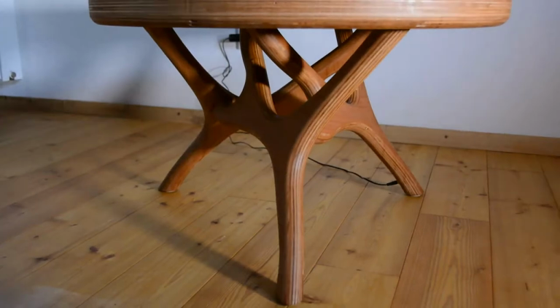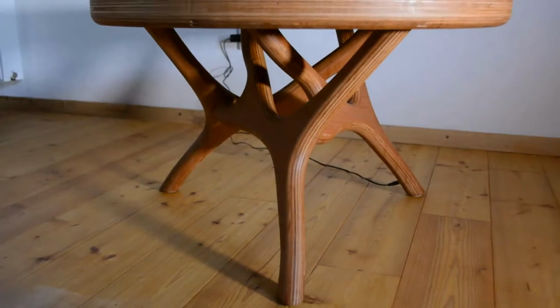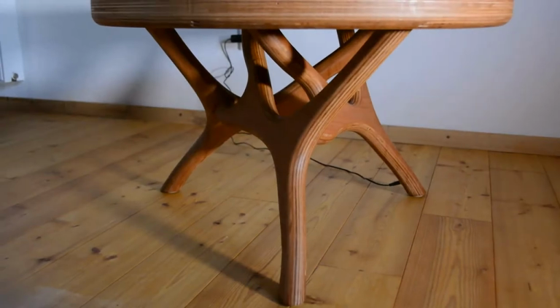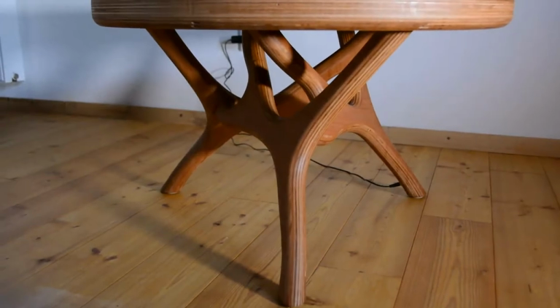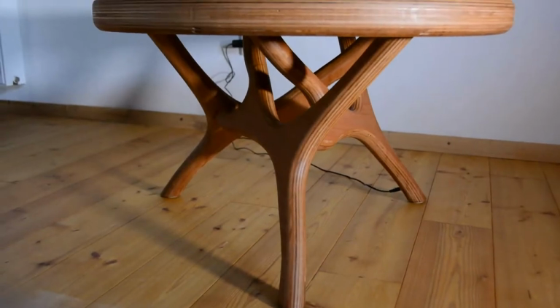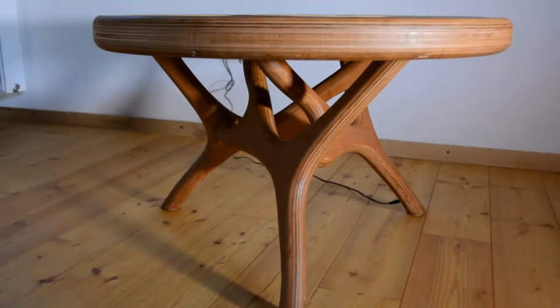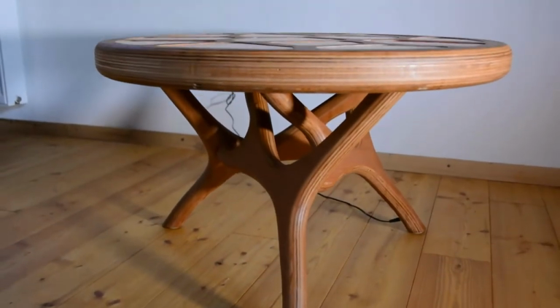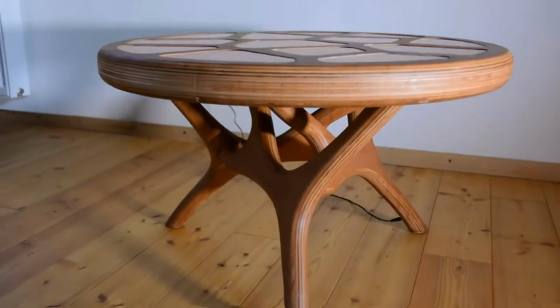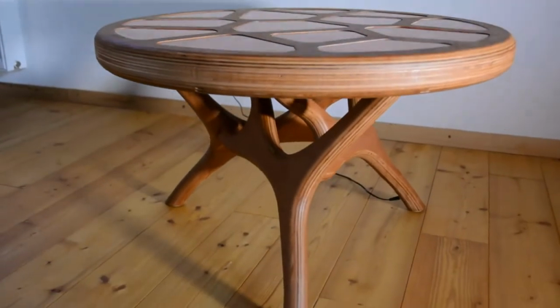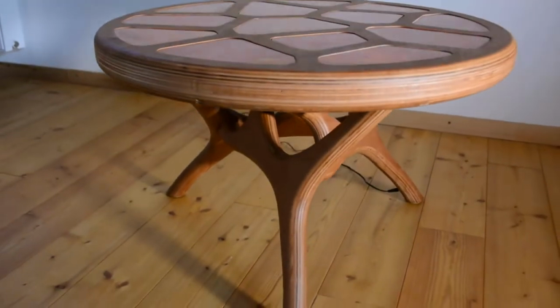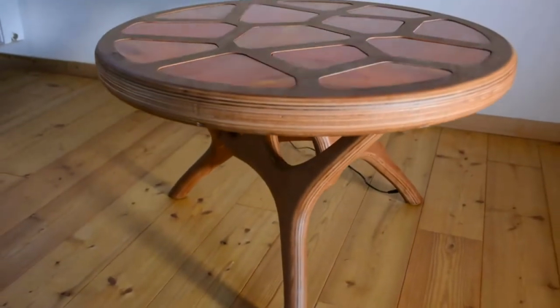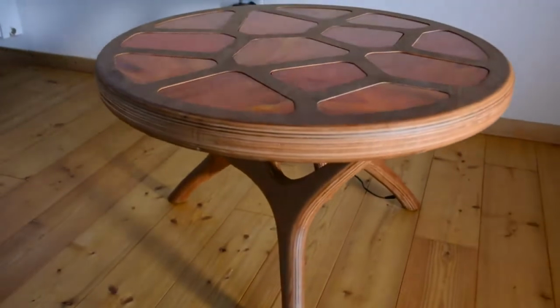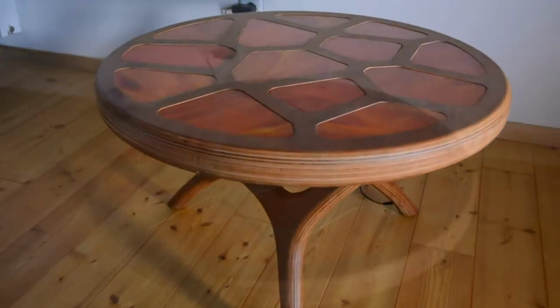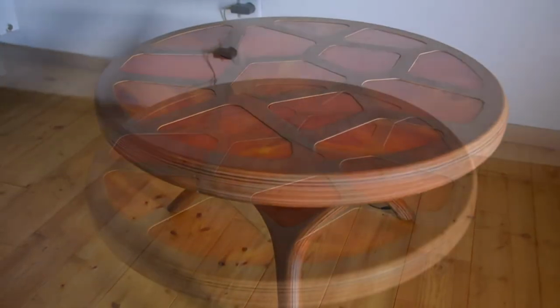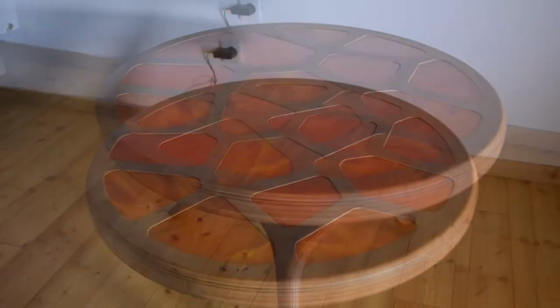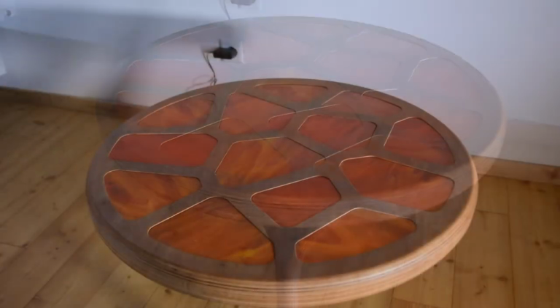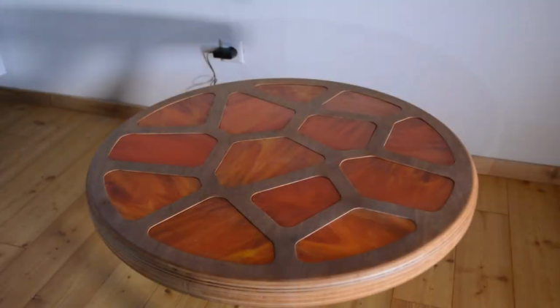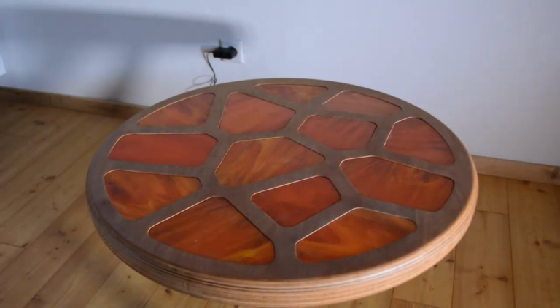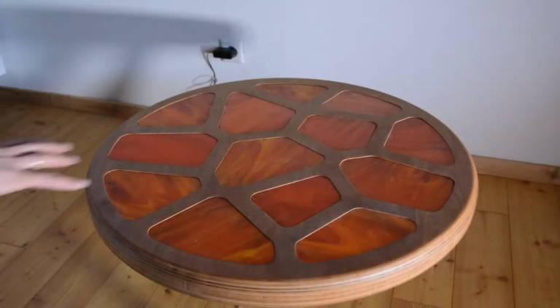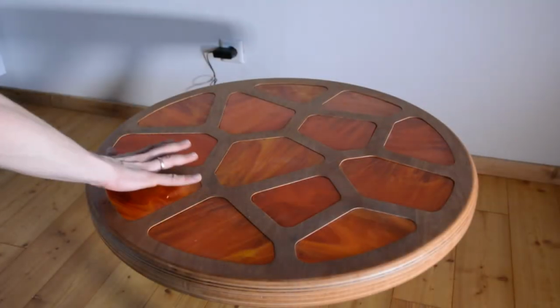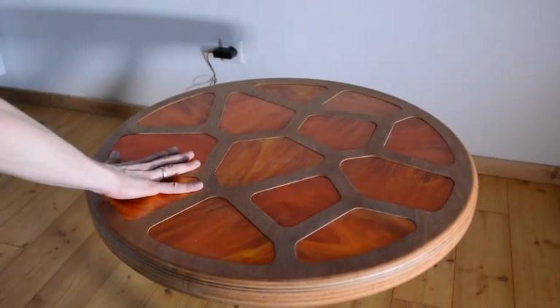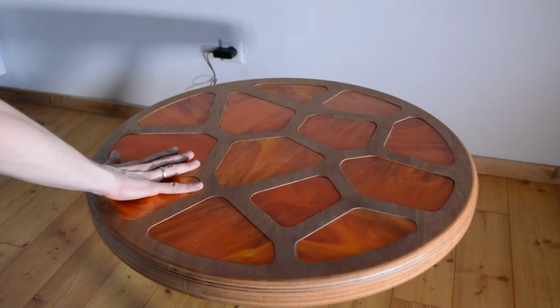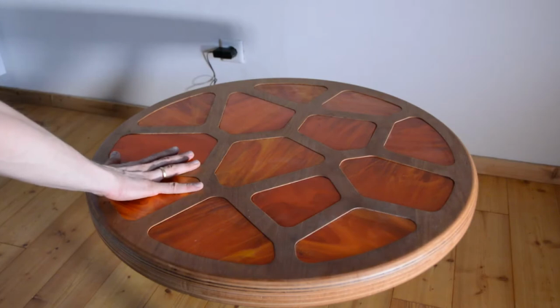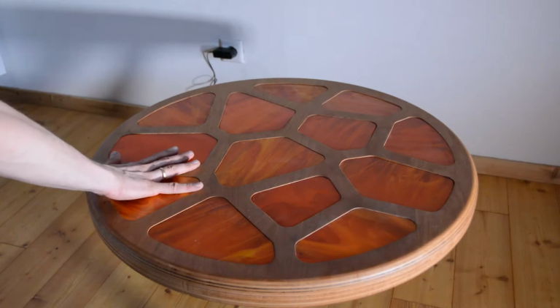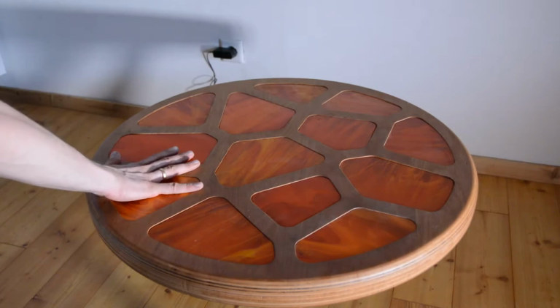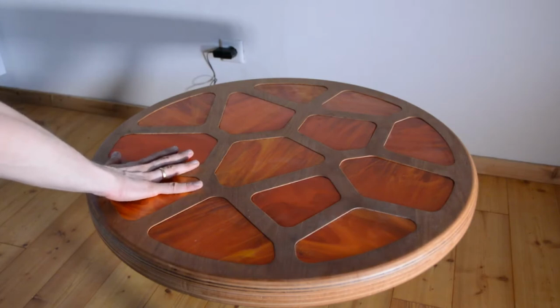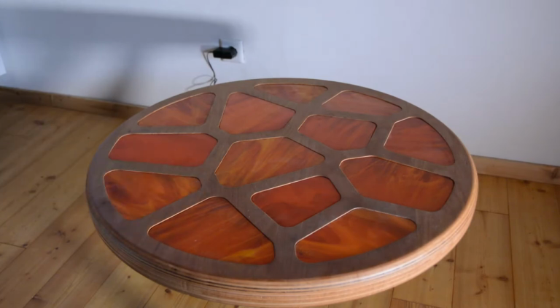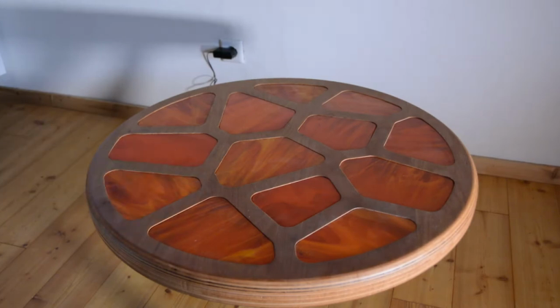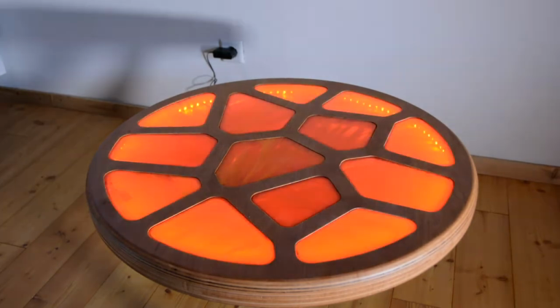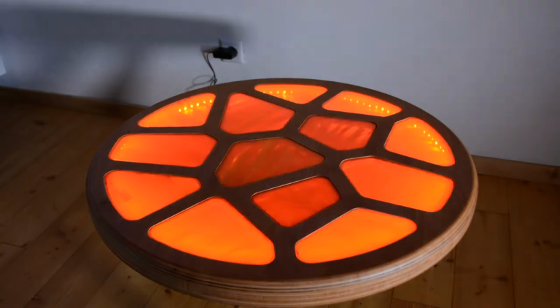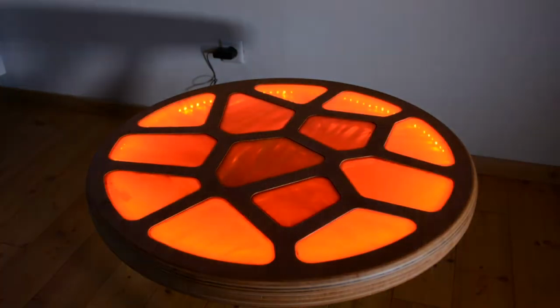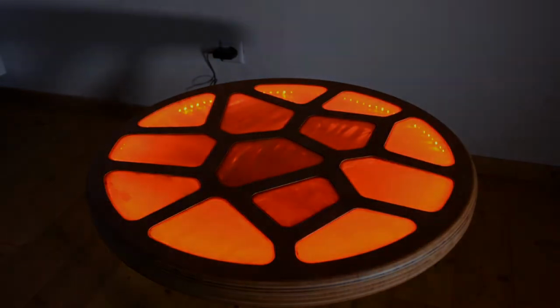Today we create the living cell table that is also my entry for the Rockler plywood challenge from the Modern Maker podcast.